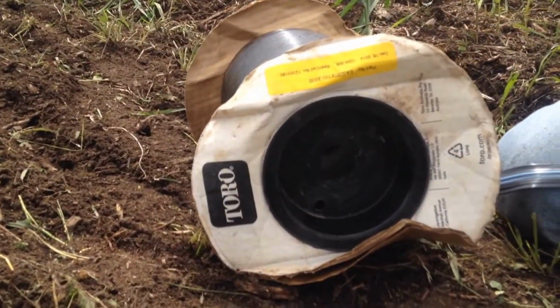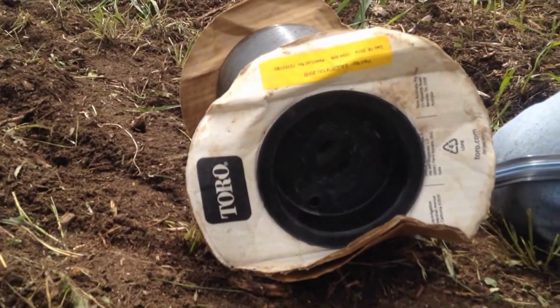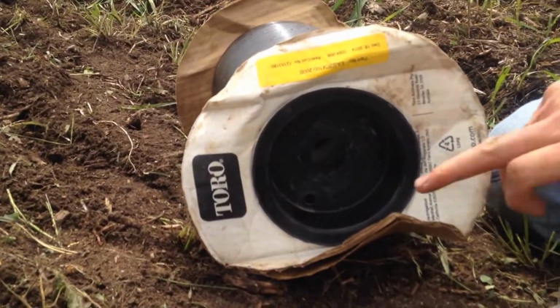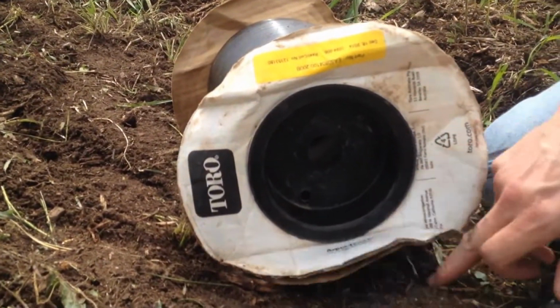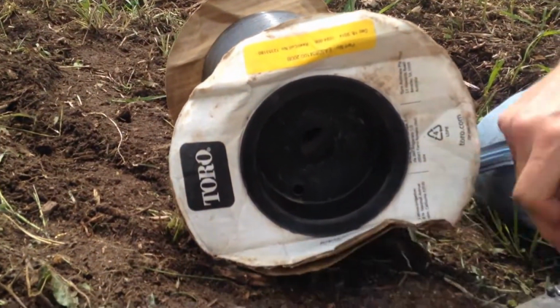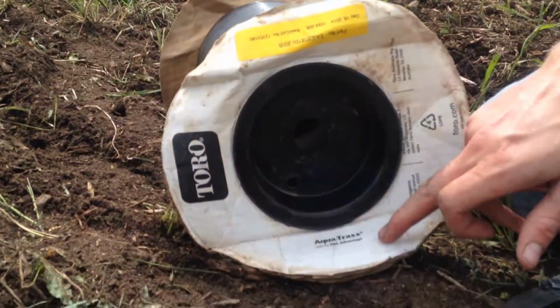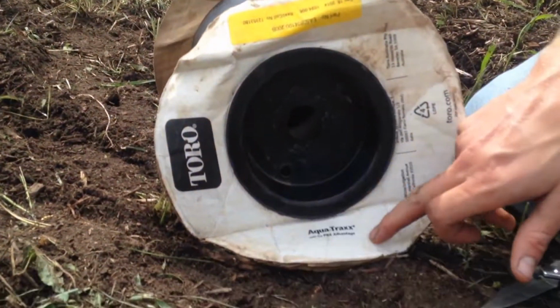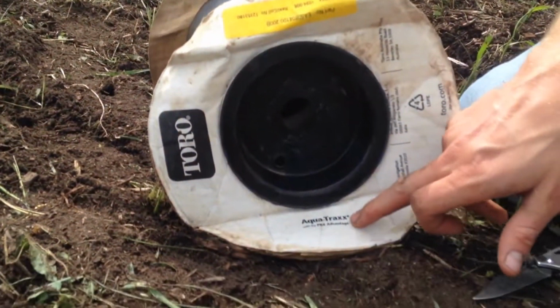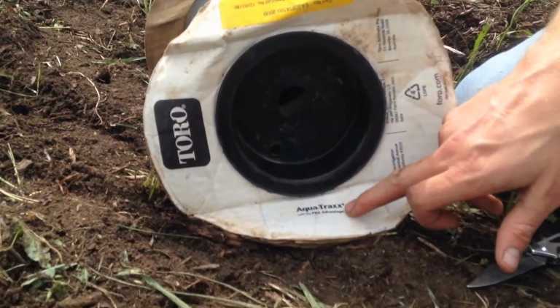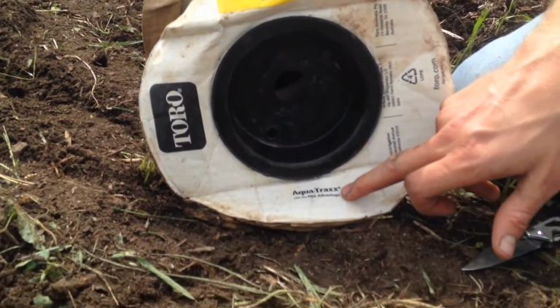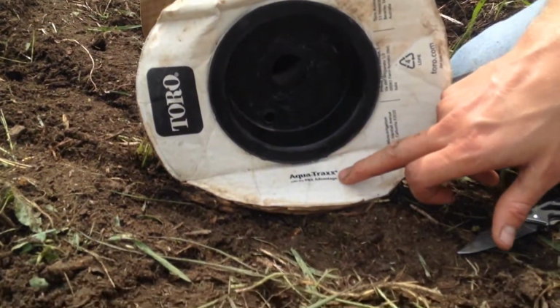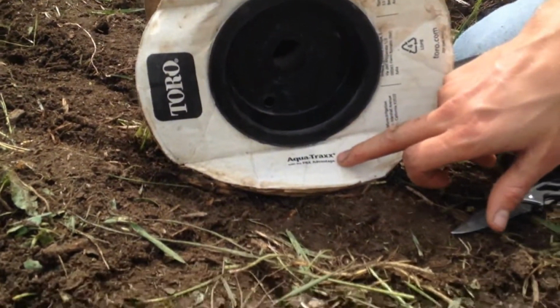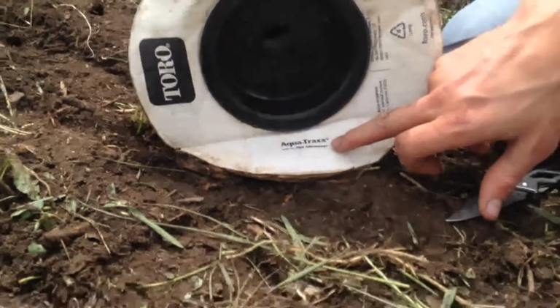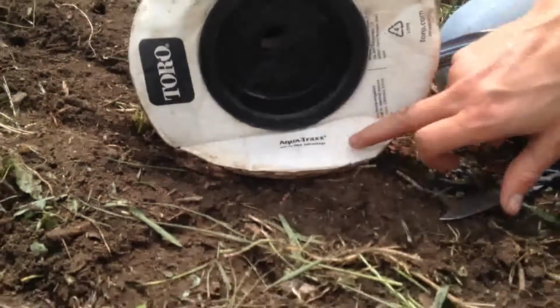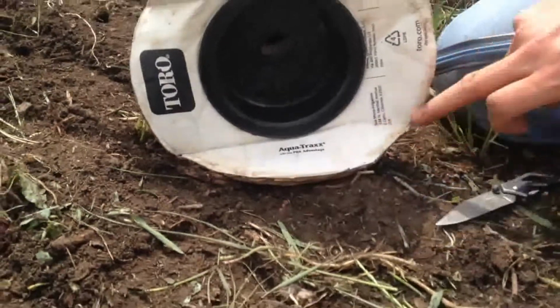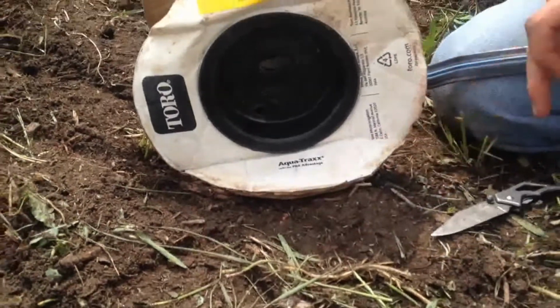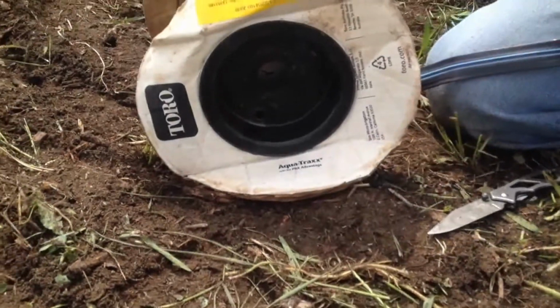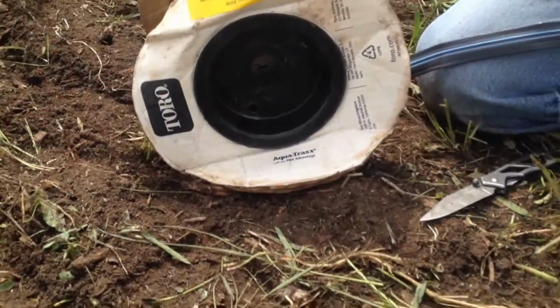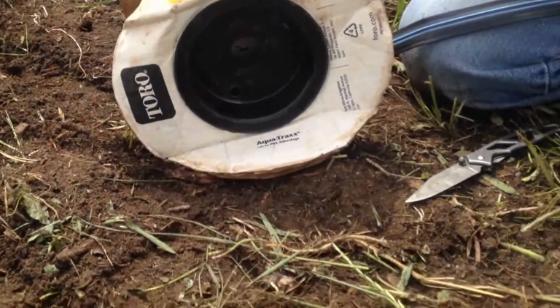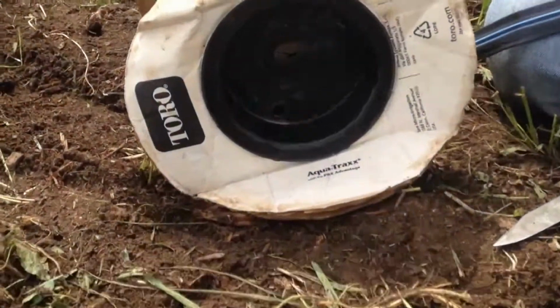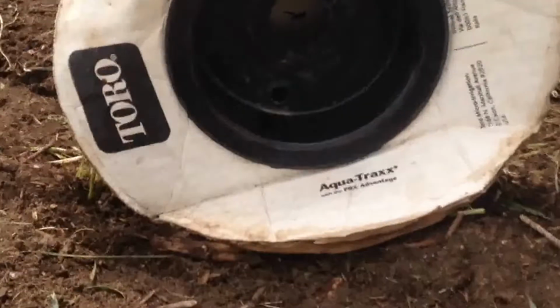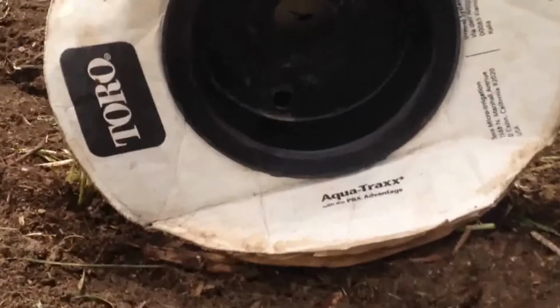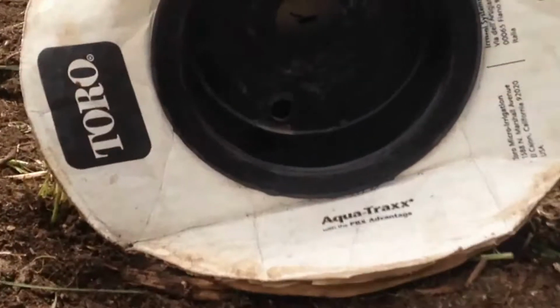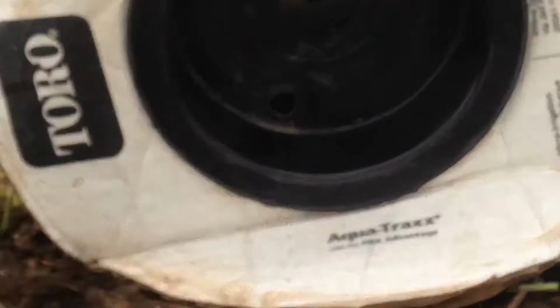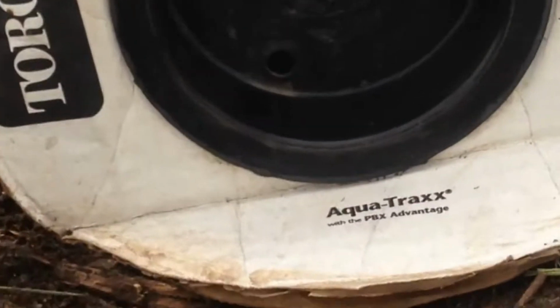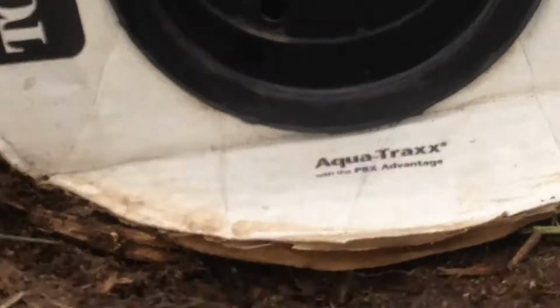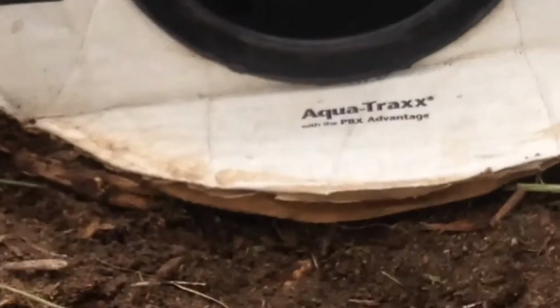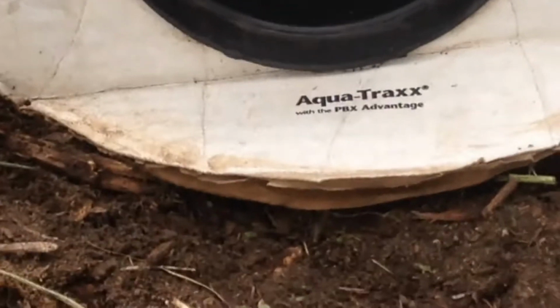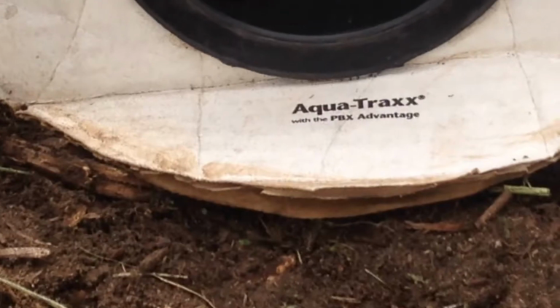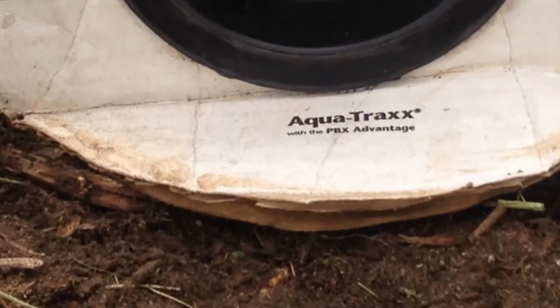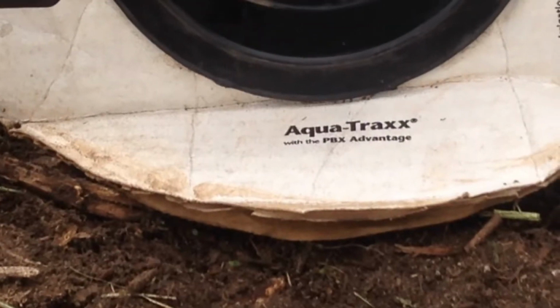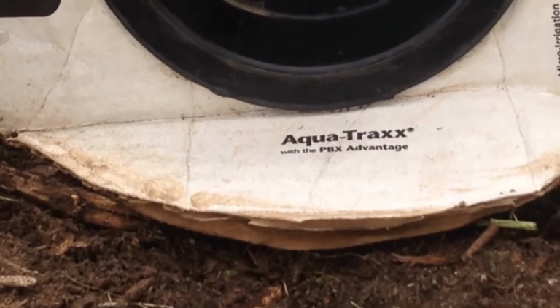It's AquaTrax. AquaTrax? Yeah, Toro is the company.